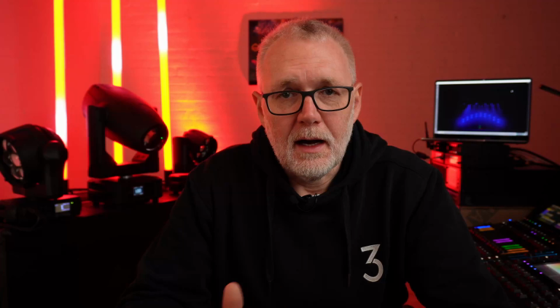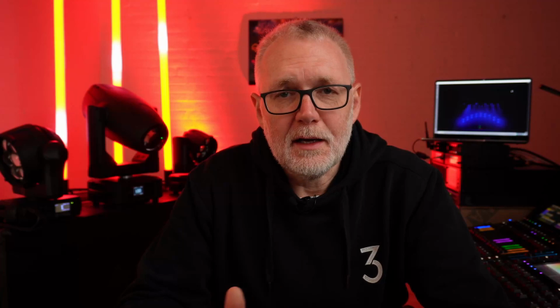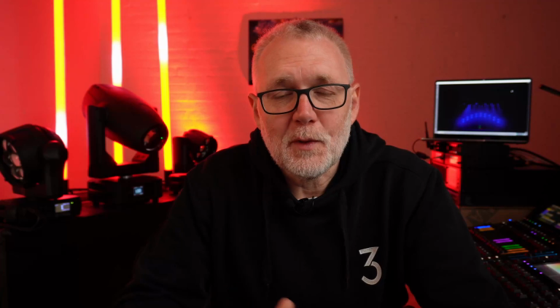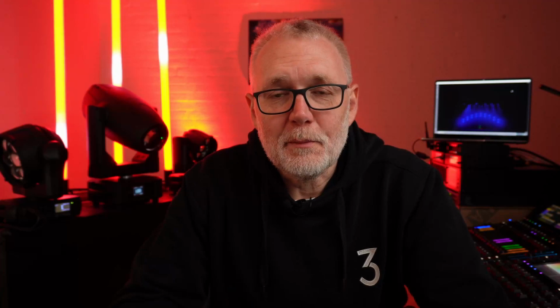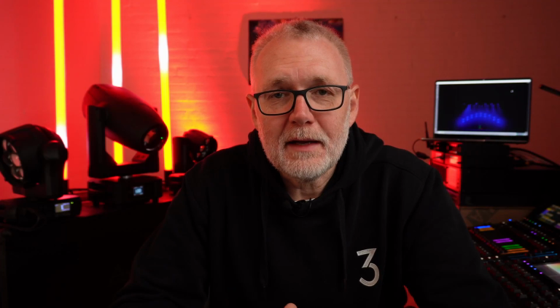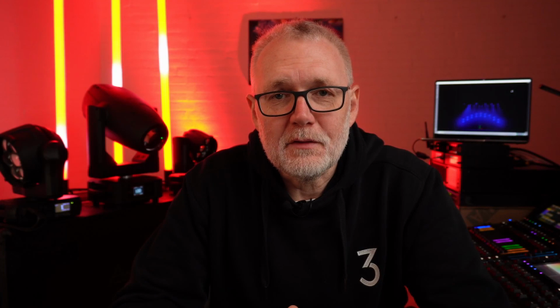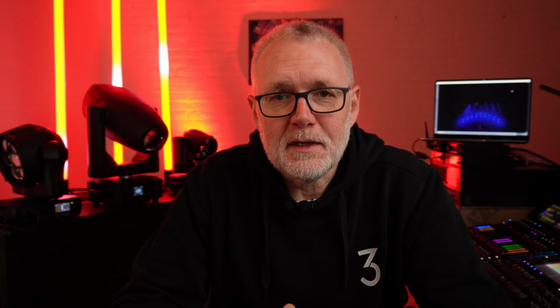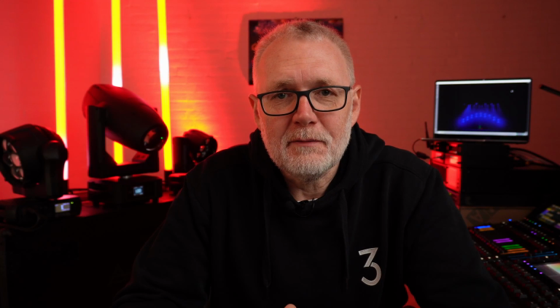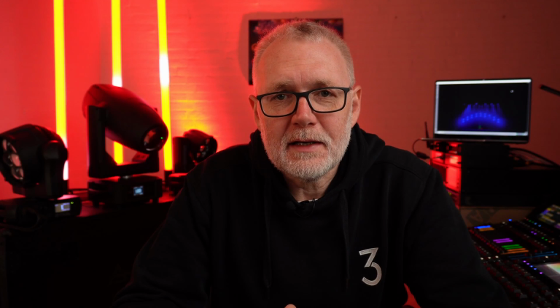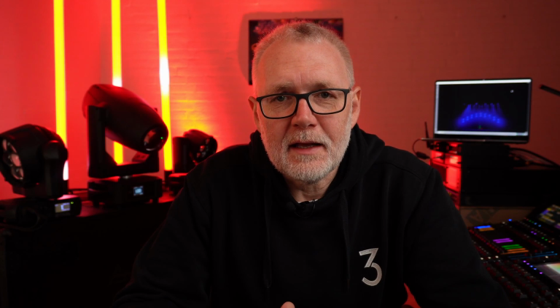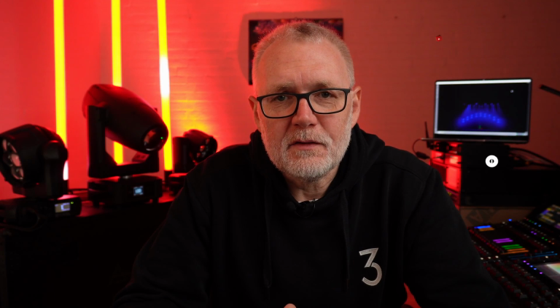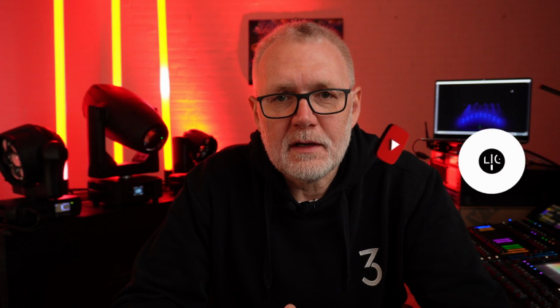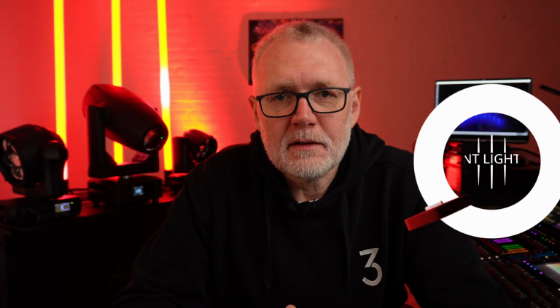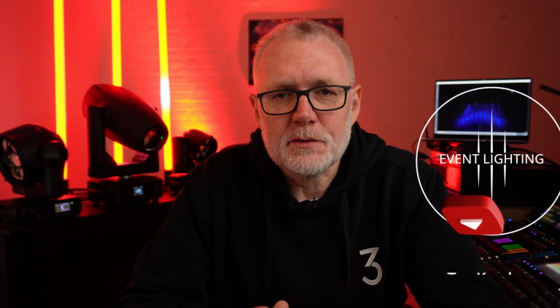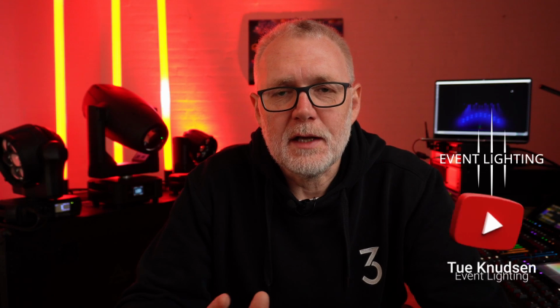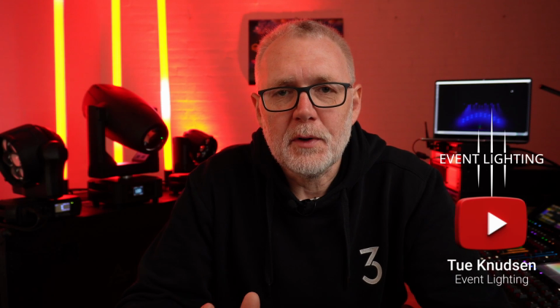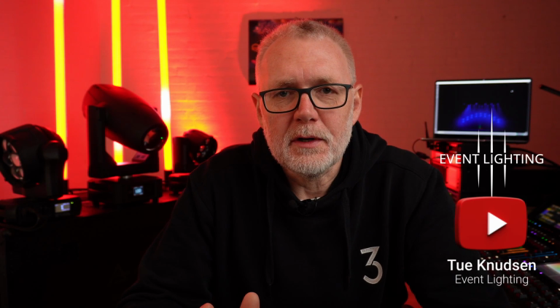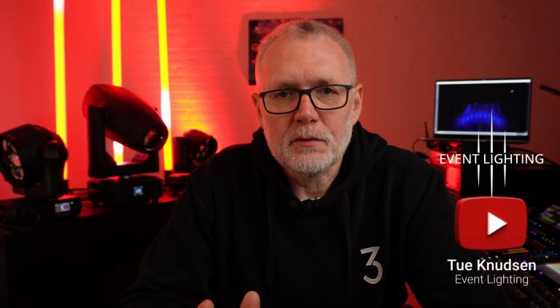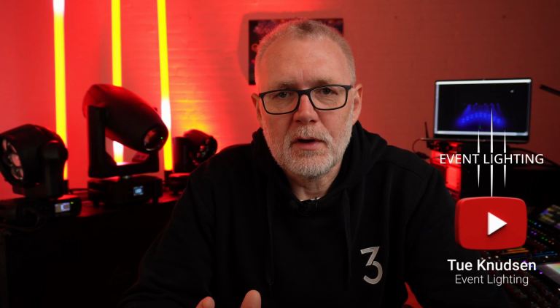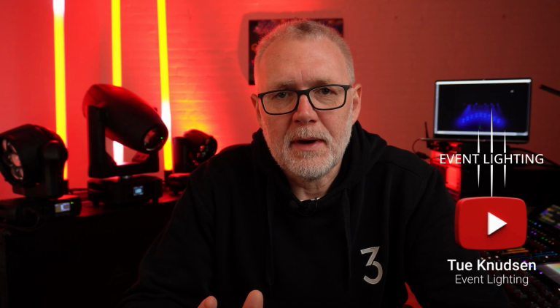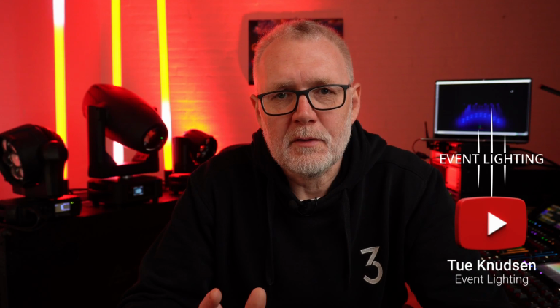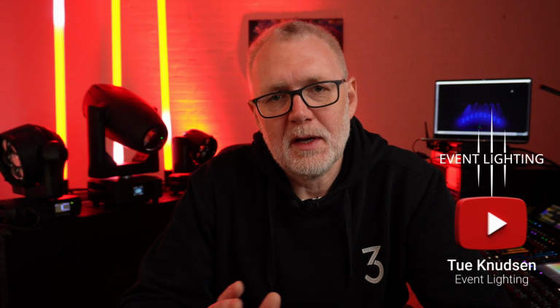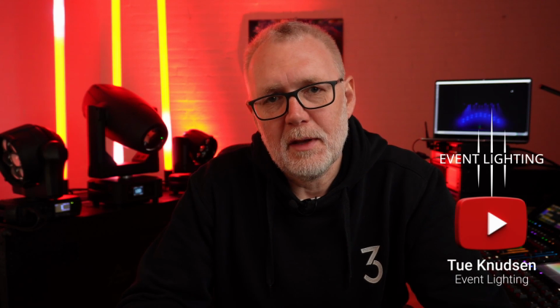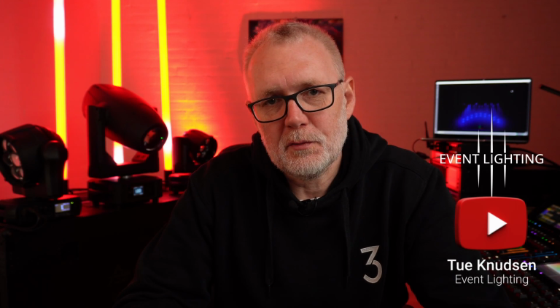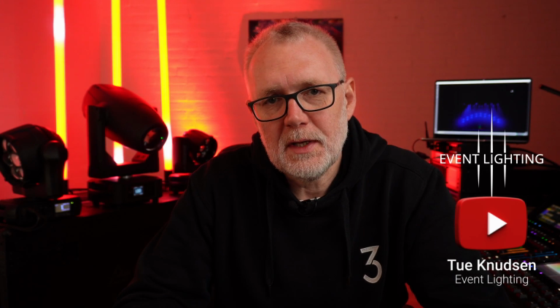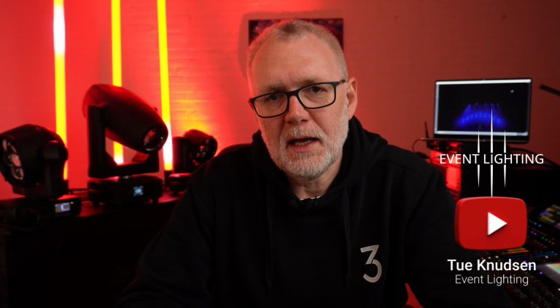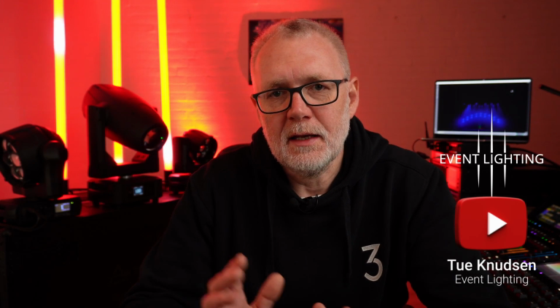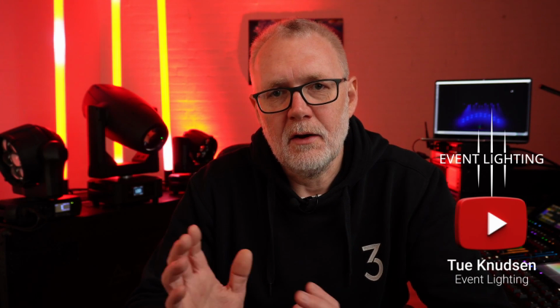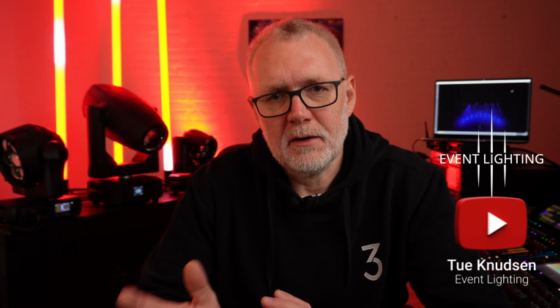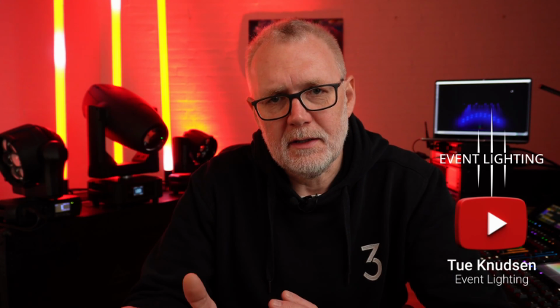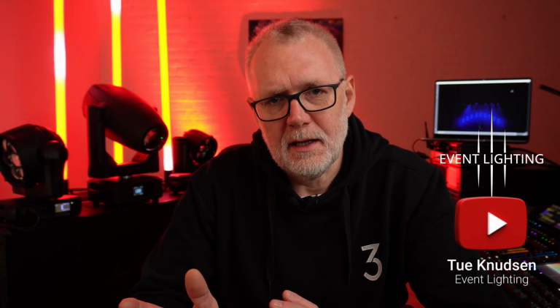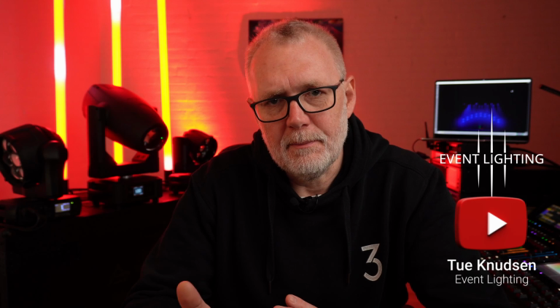Hi and welcome back to the Event Lighting channel. Today we're going to talk about GrandMA3 and RDM.